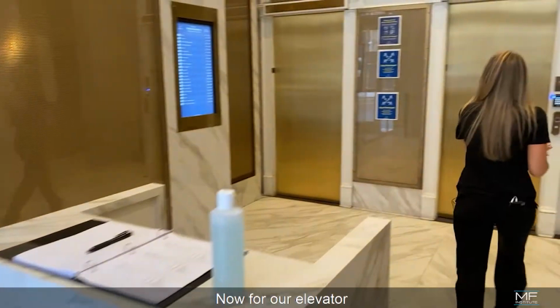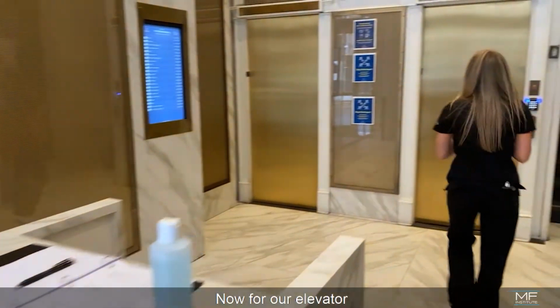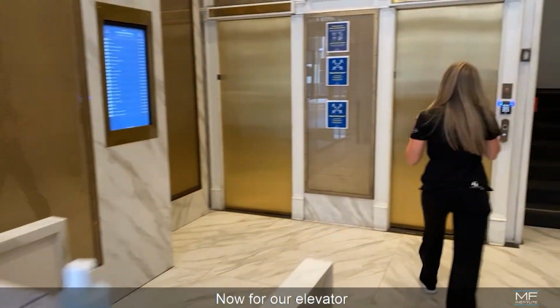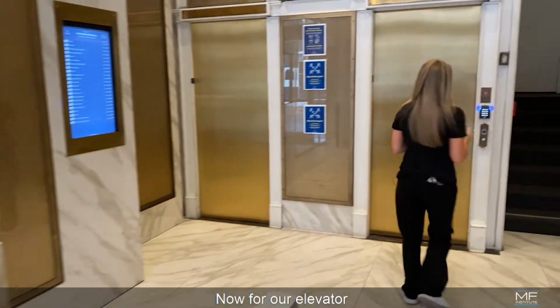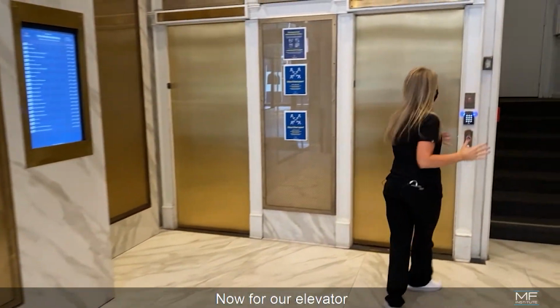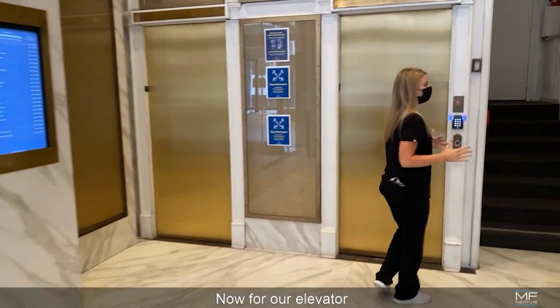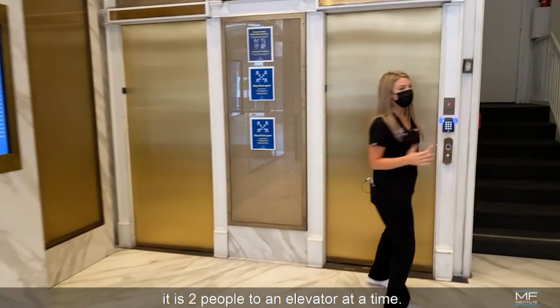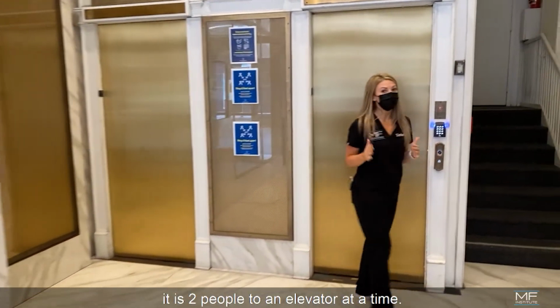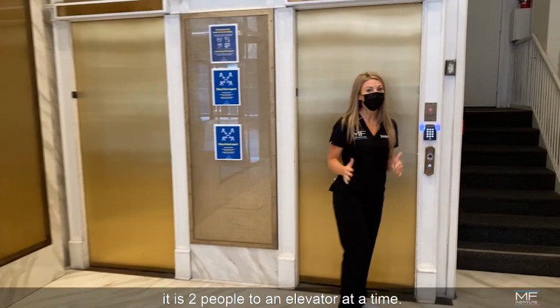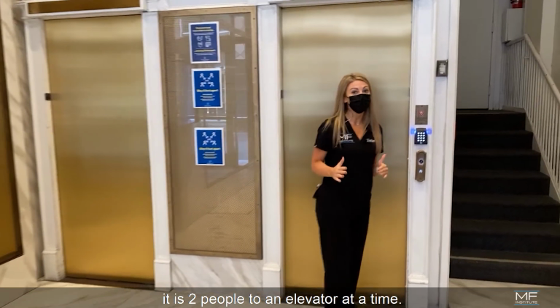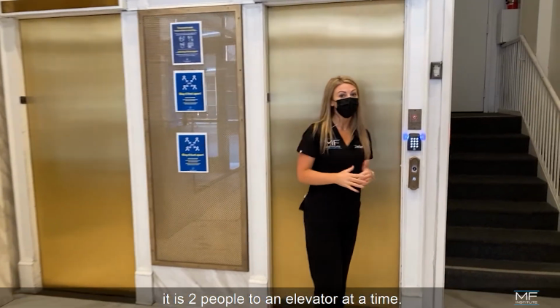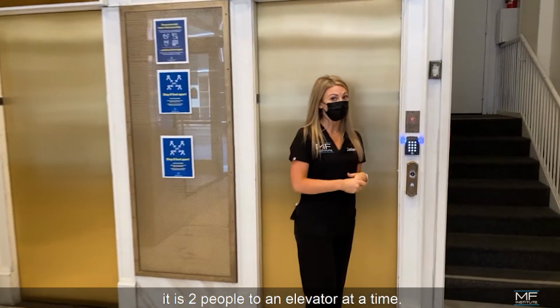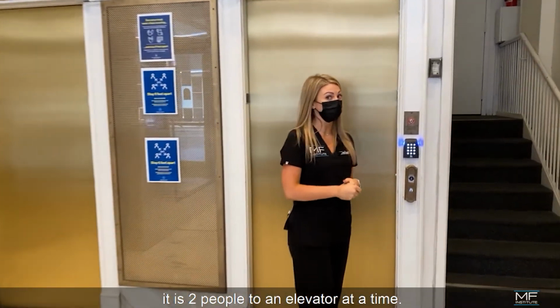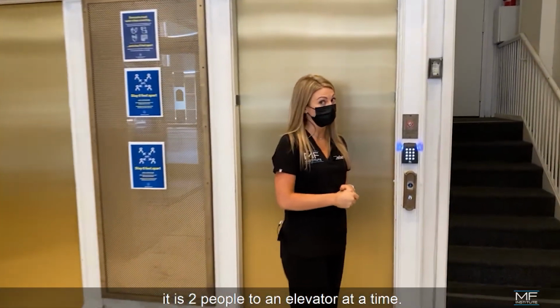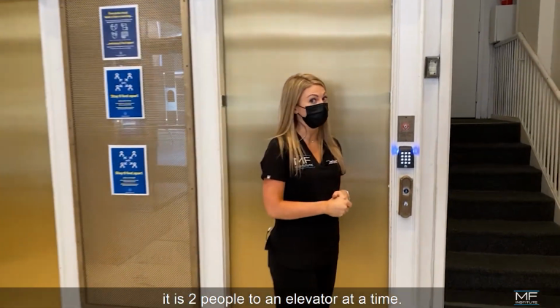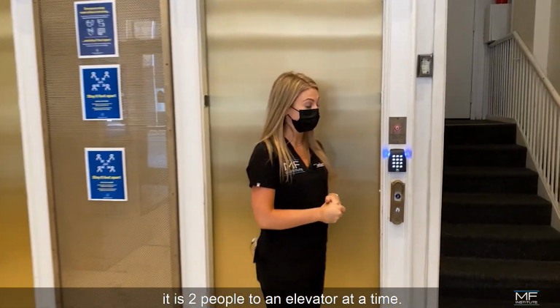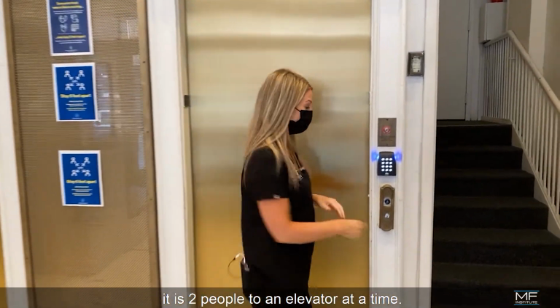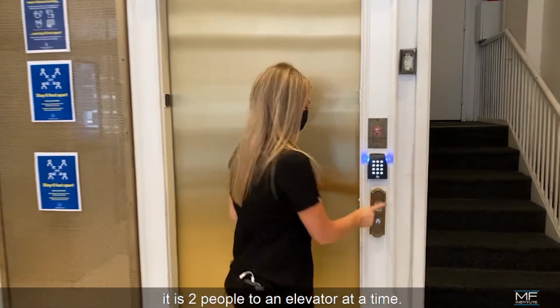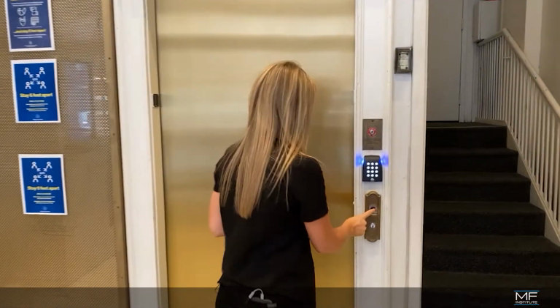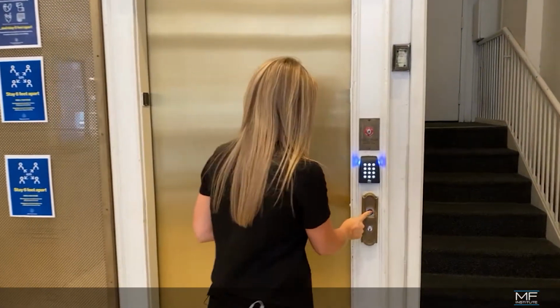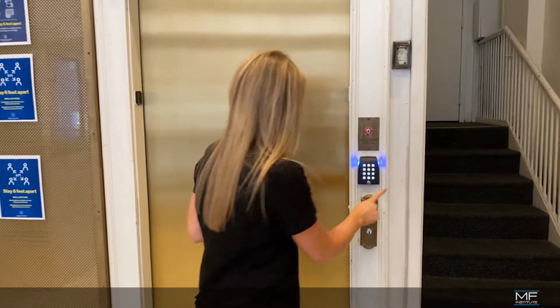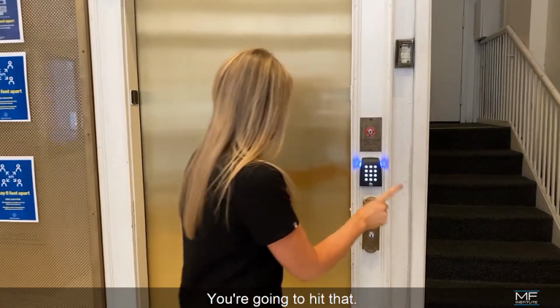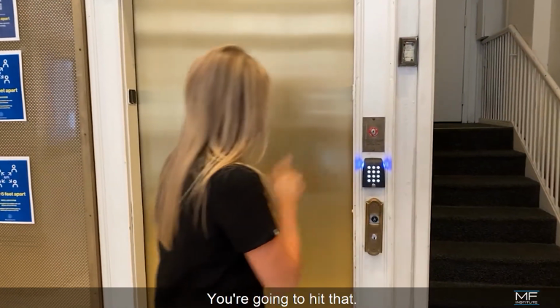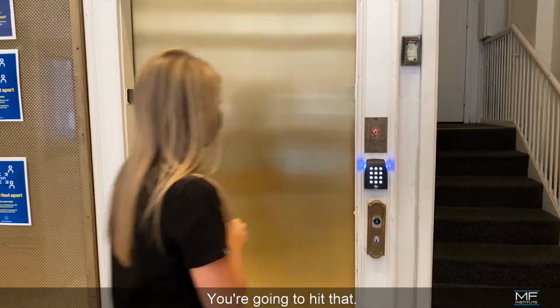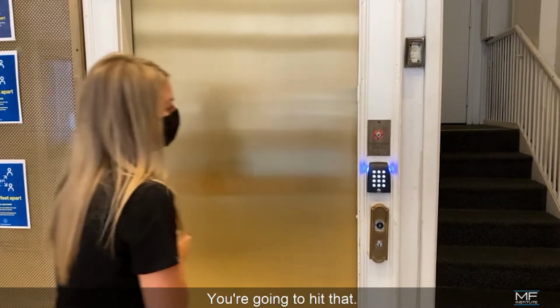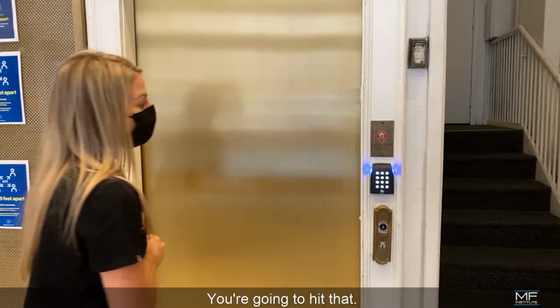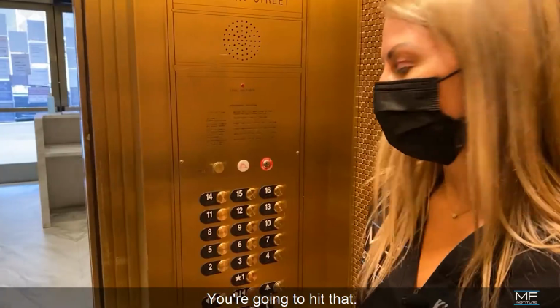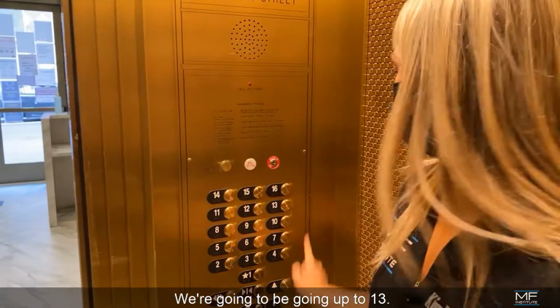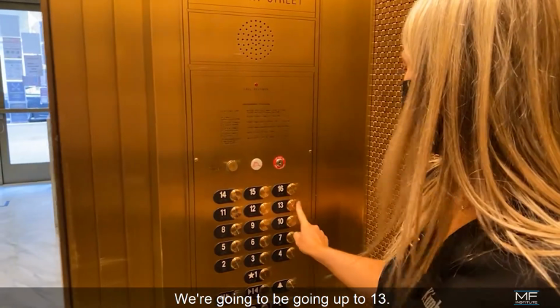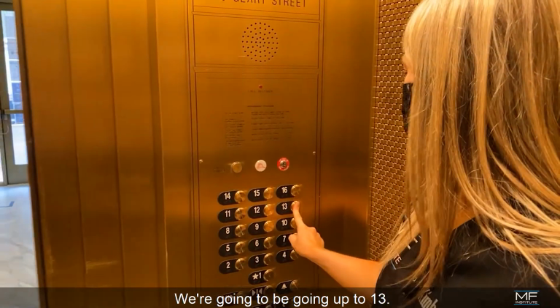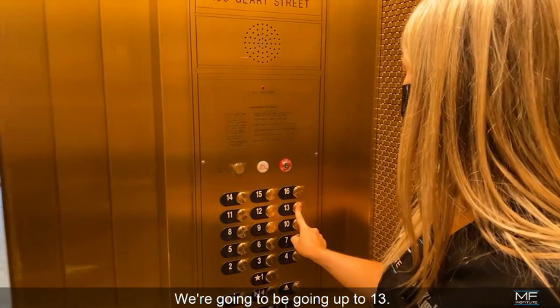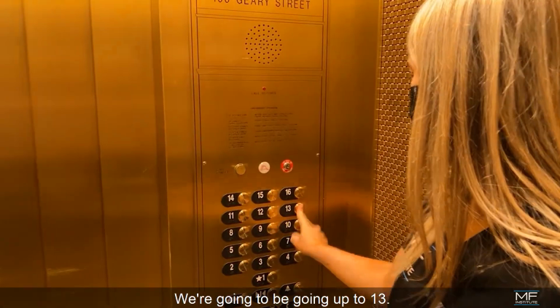Now for our elevator, it is two people to an elevator at a time. You're going to hit that and we're going to be going up to floor 13.